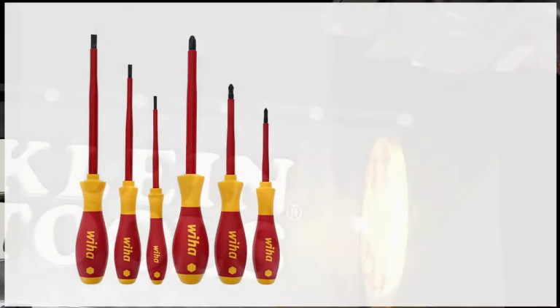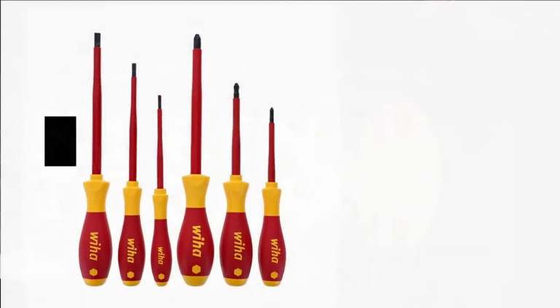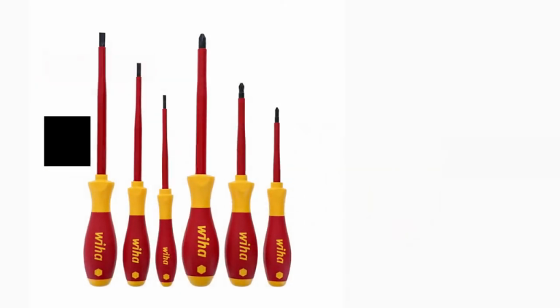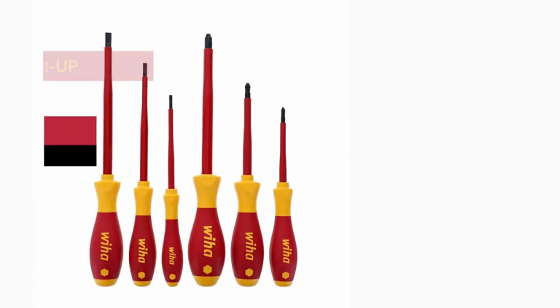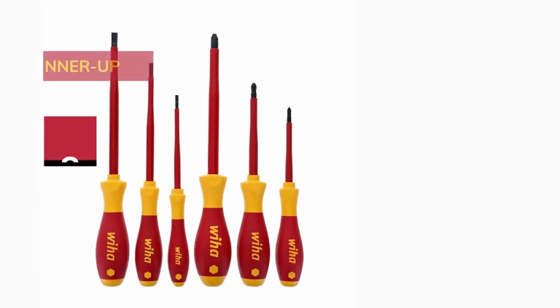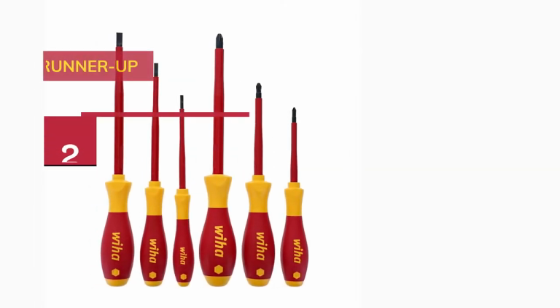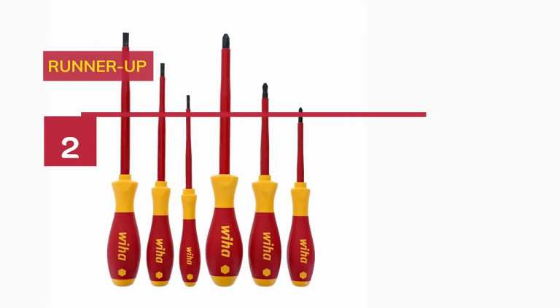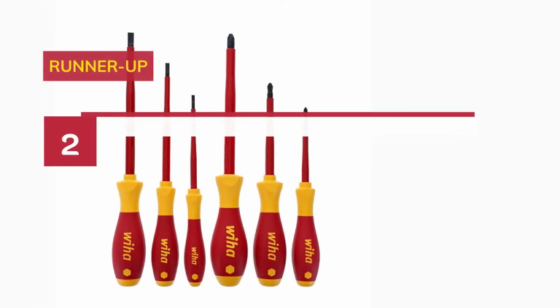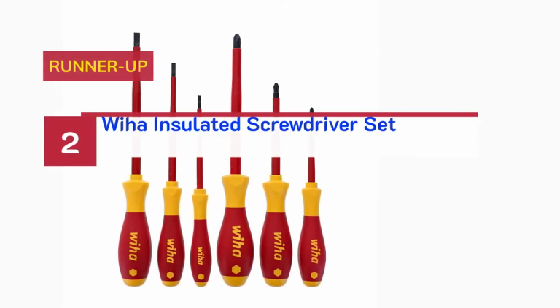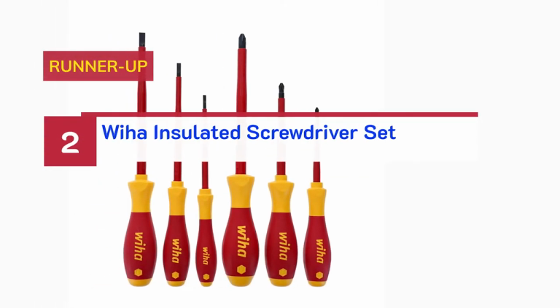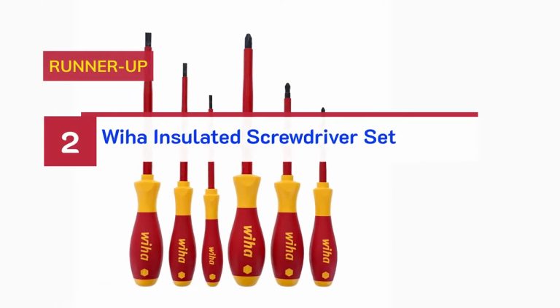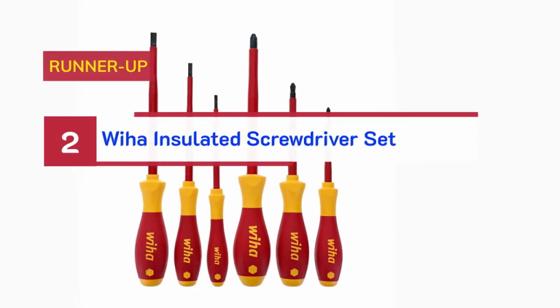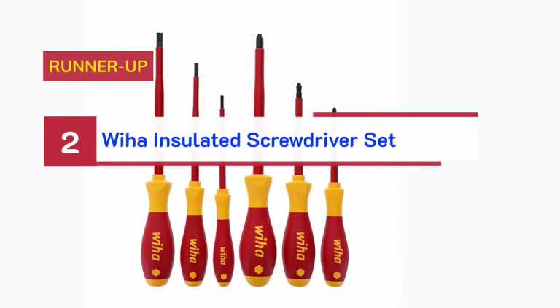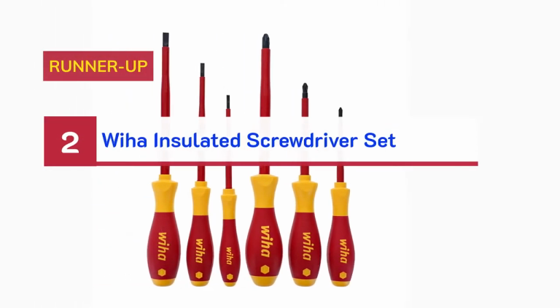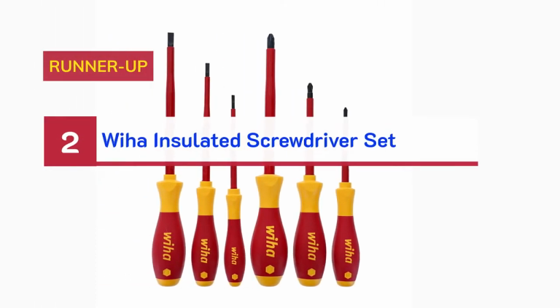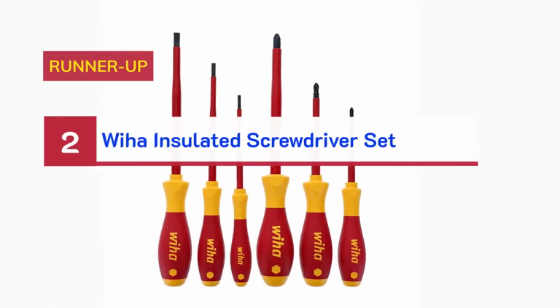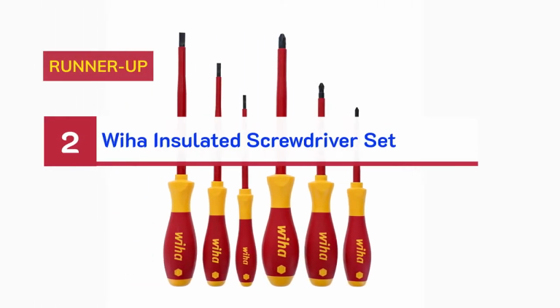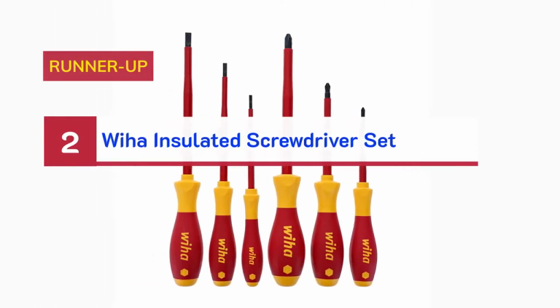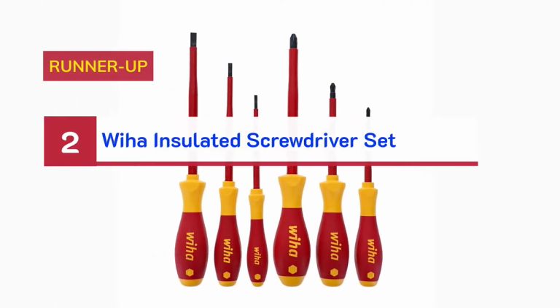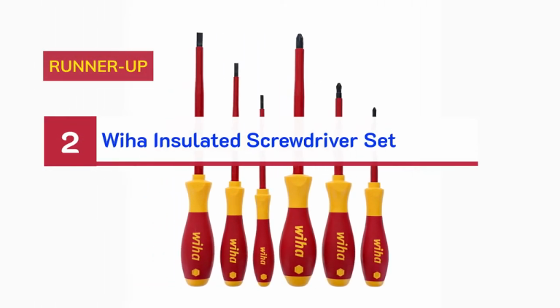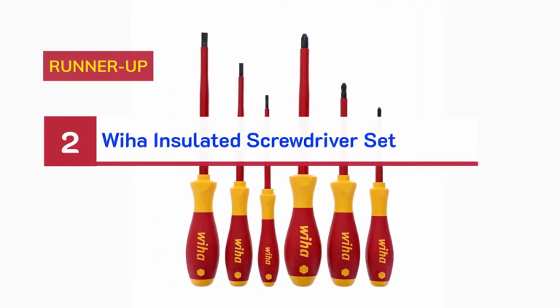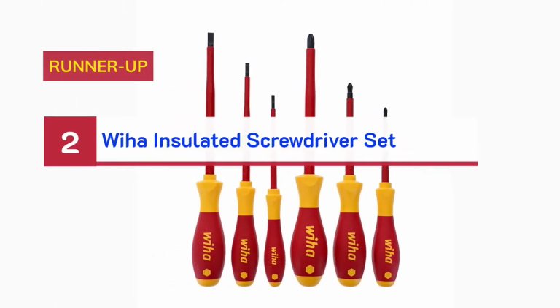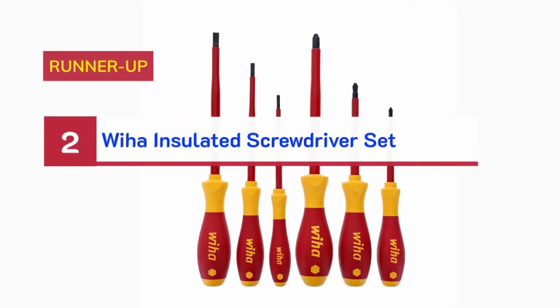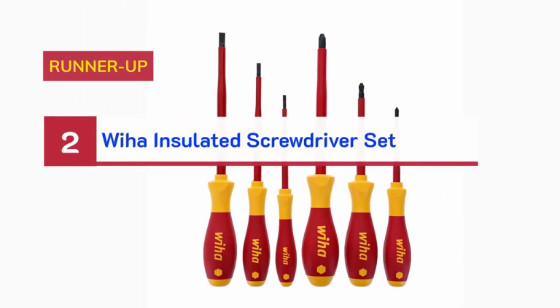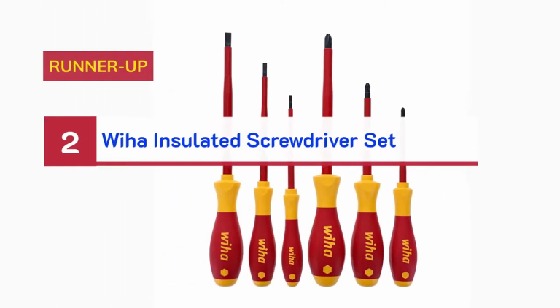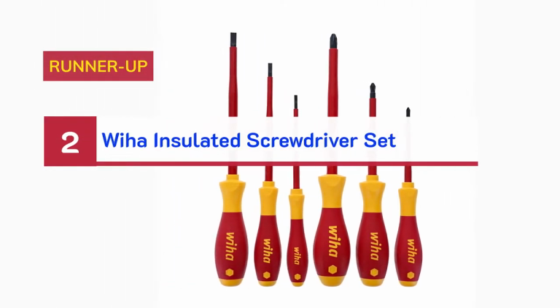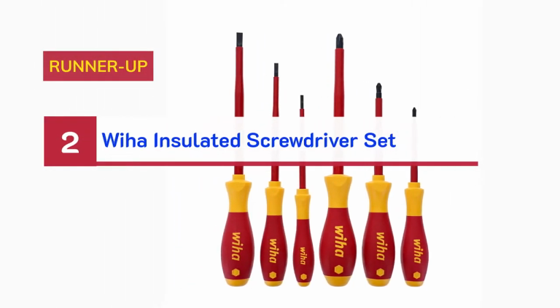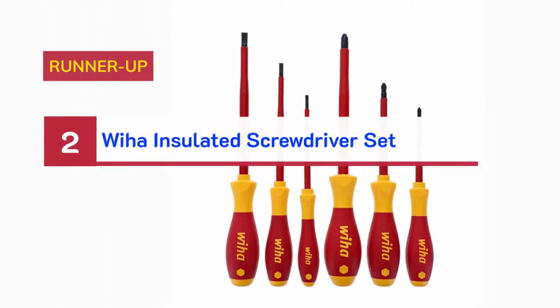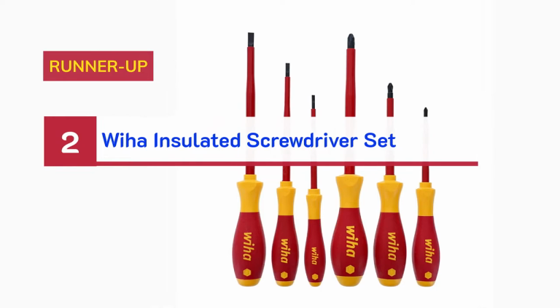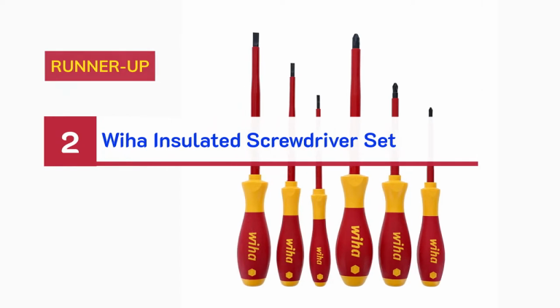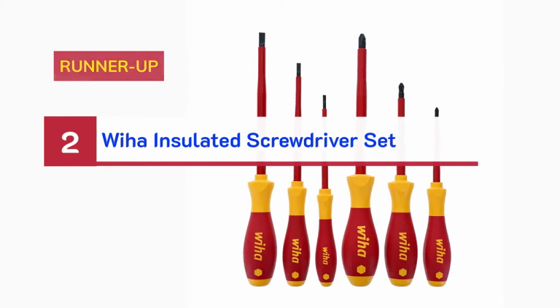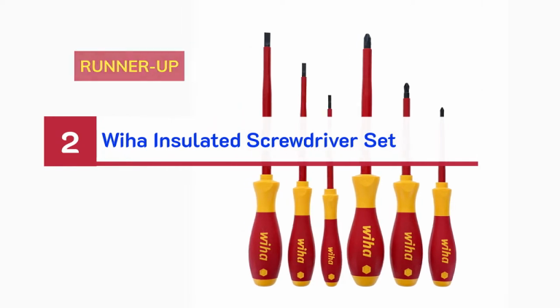Number 2. Runner-up: insulated screwdriver set.